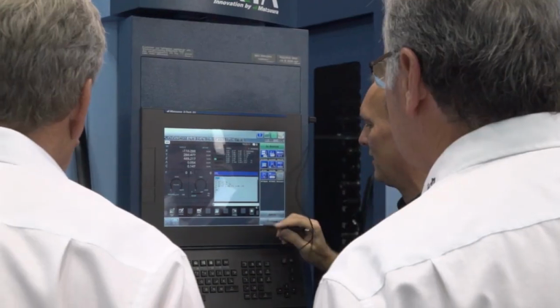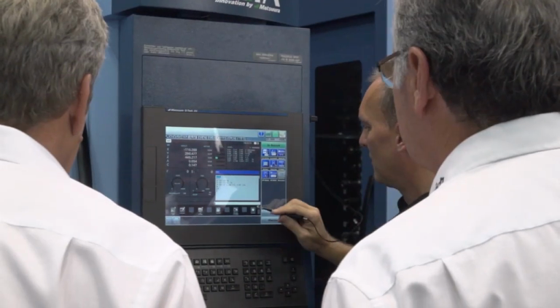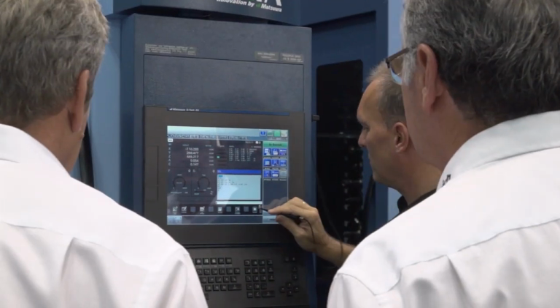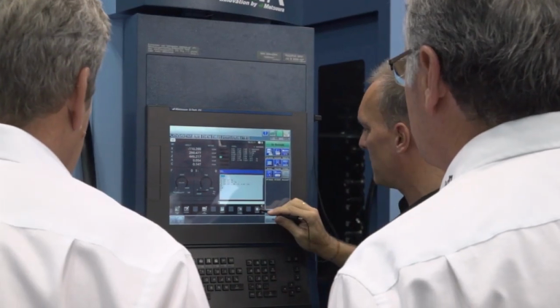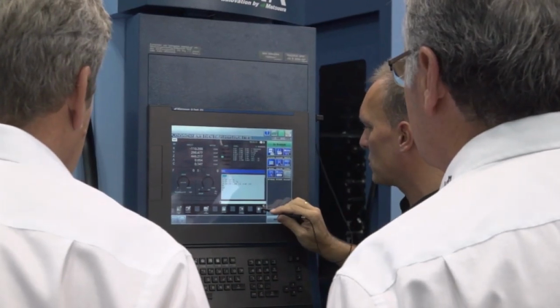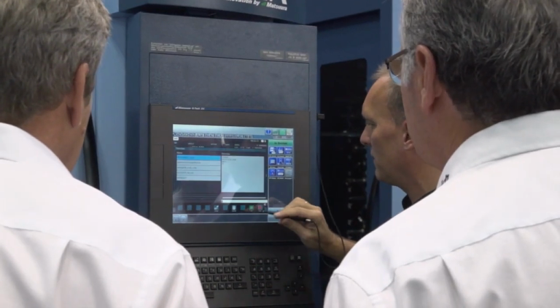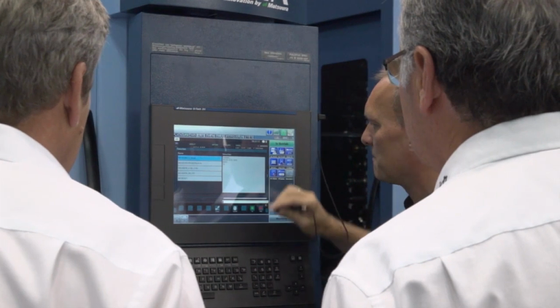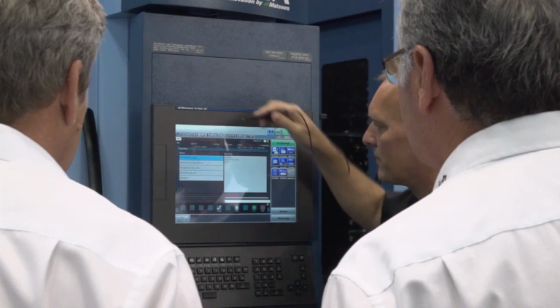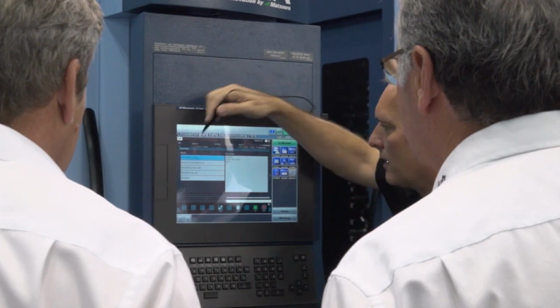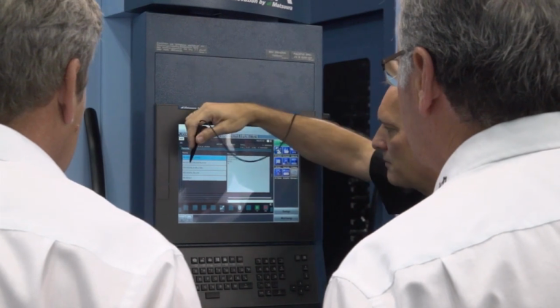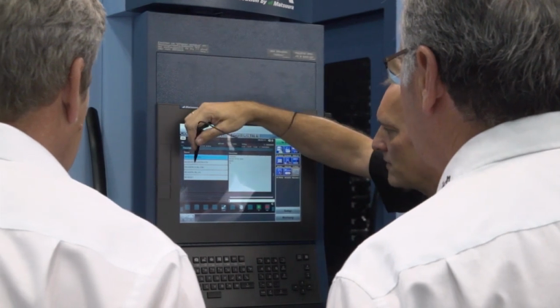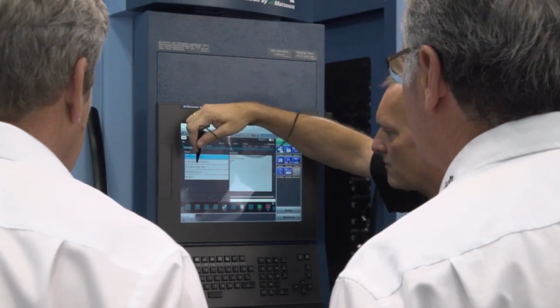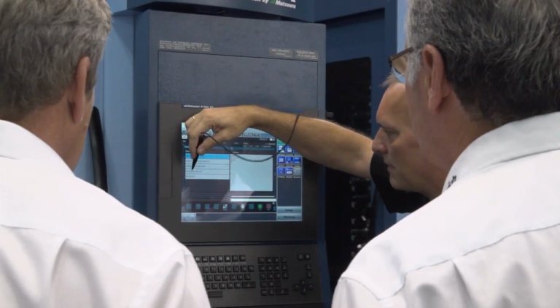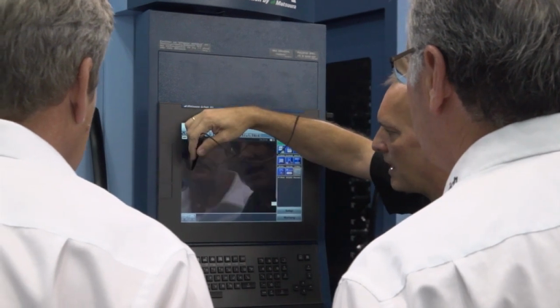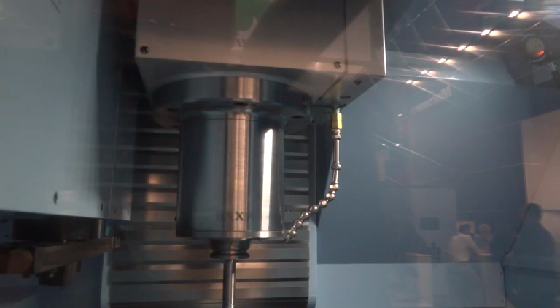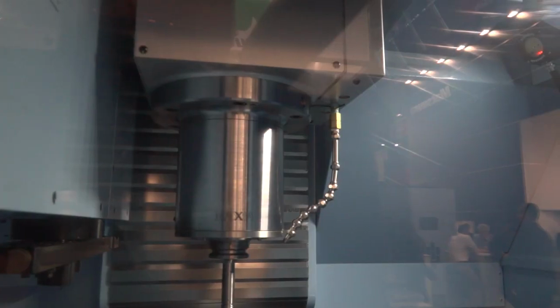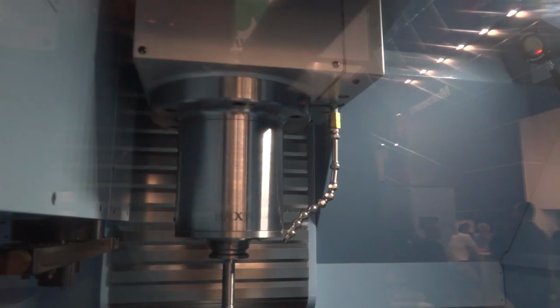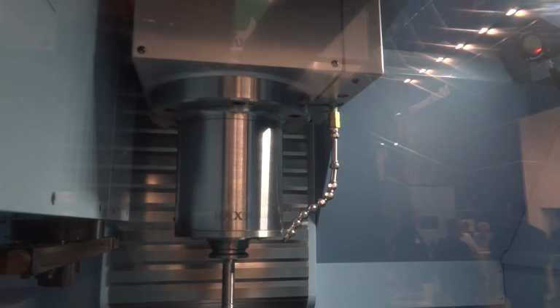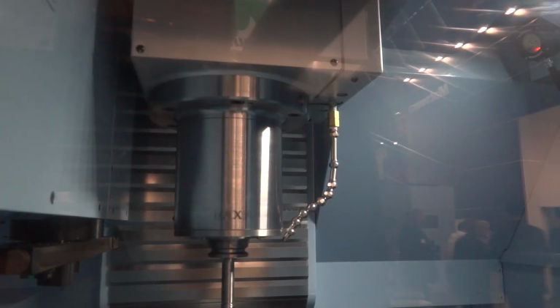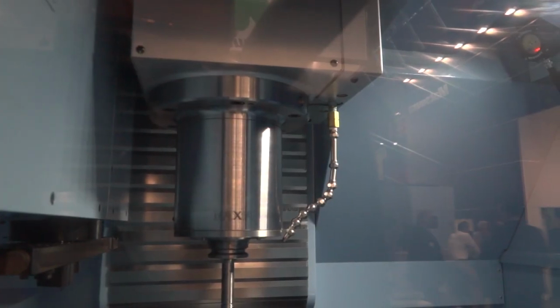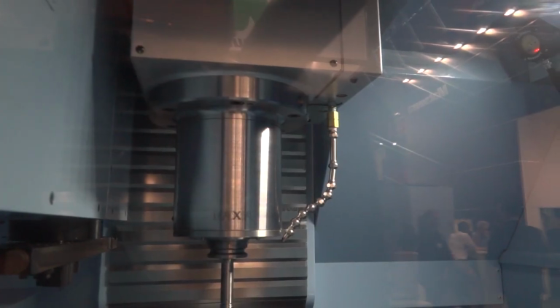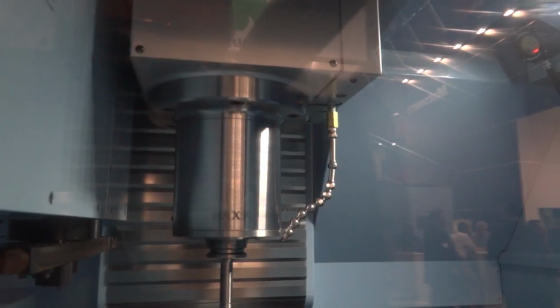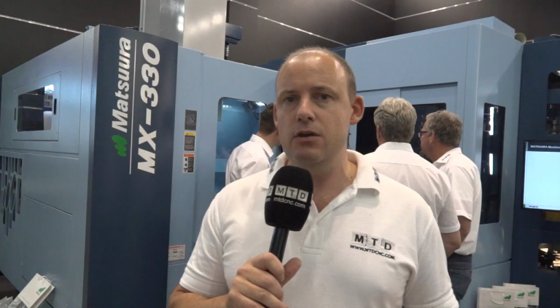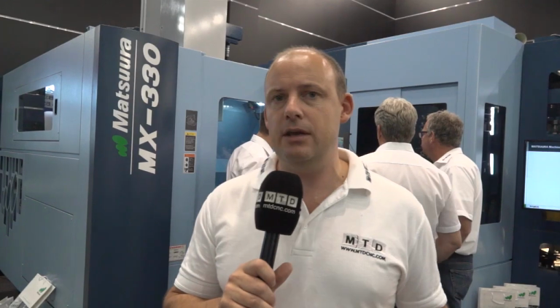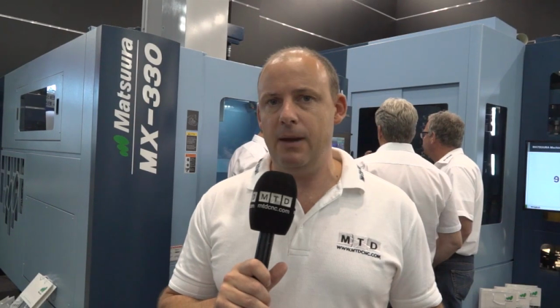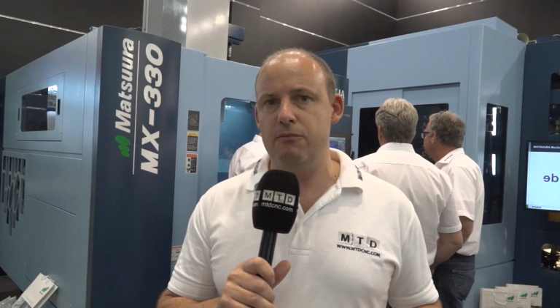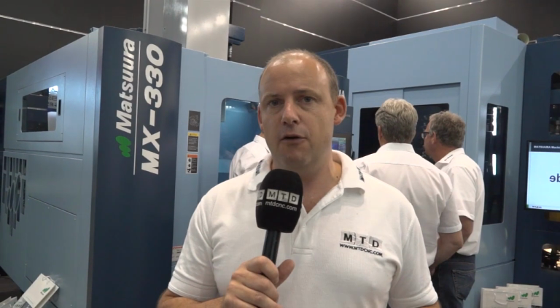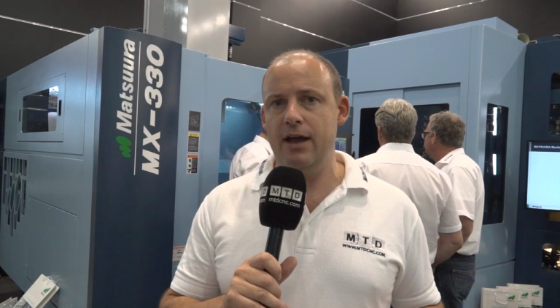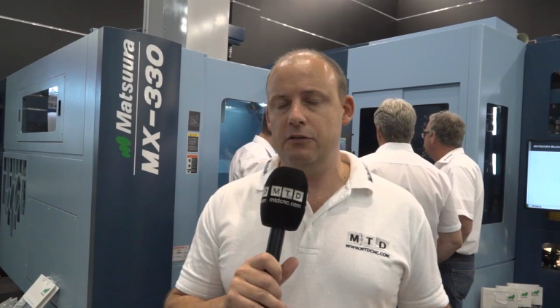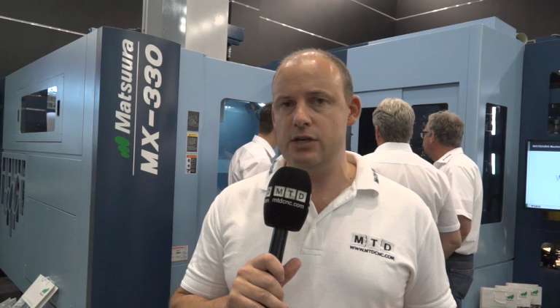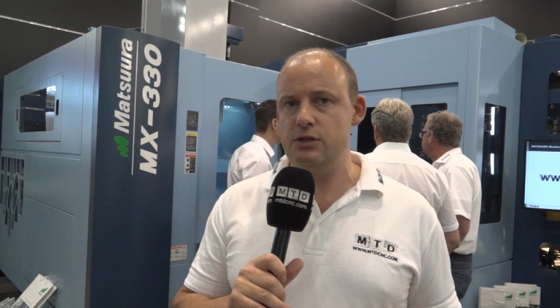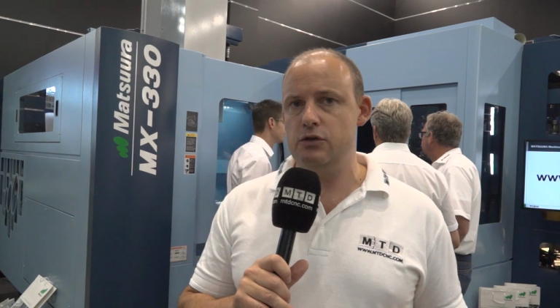You've also got the latest Matsura control, the Maxia spindle — you get everything that you would expect from a 5-axis machine solution.